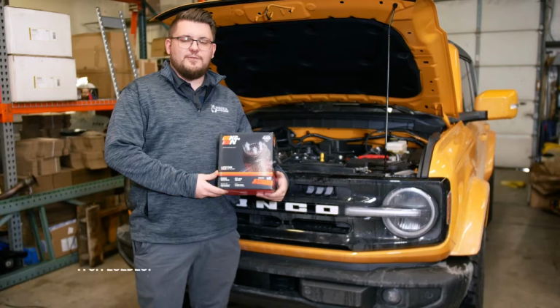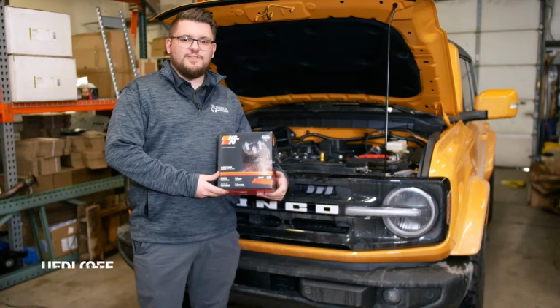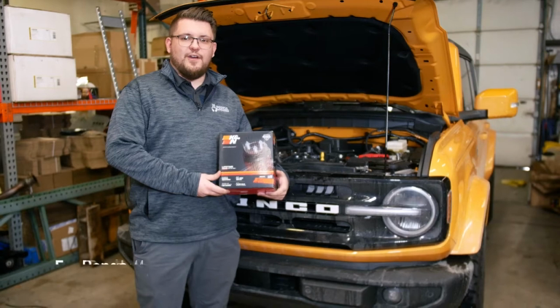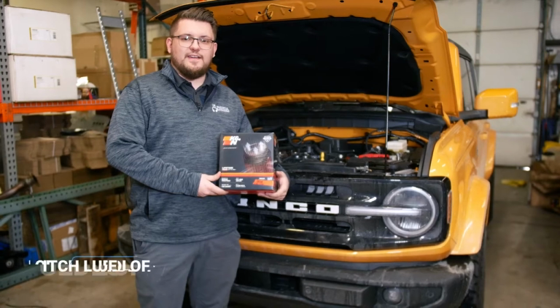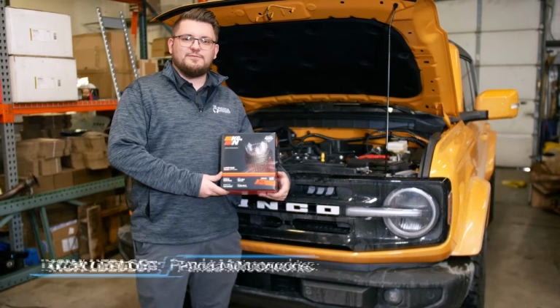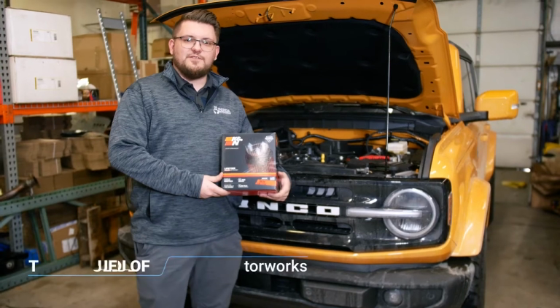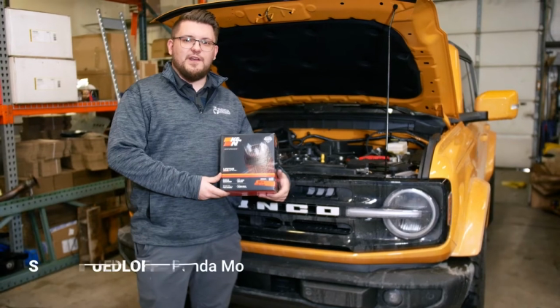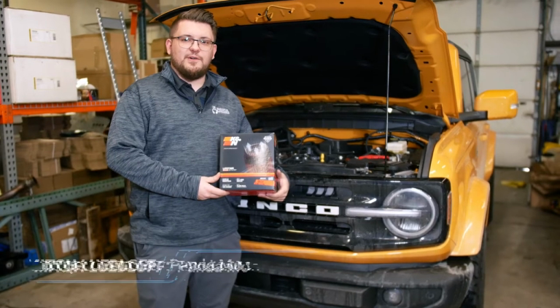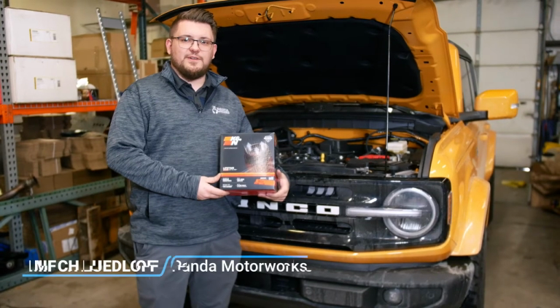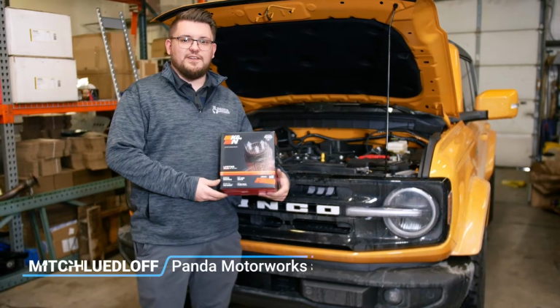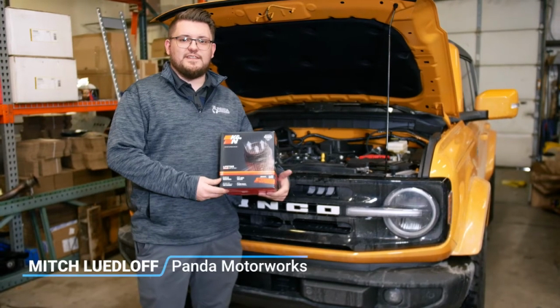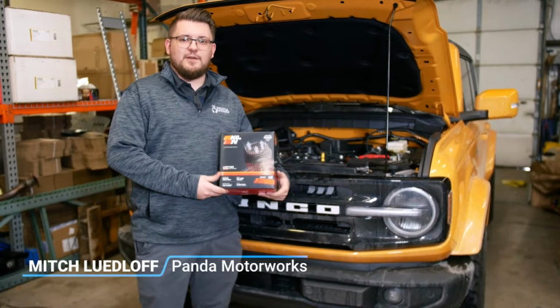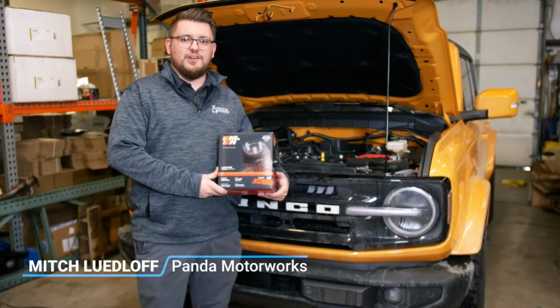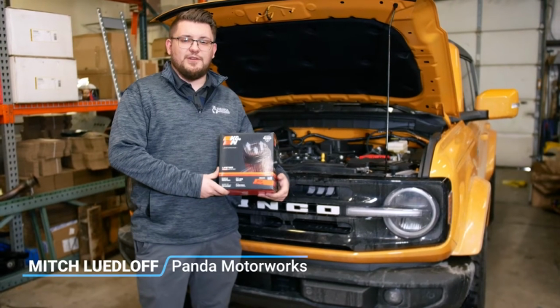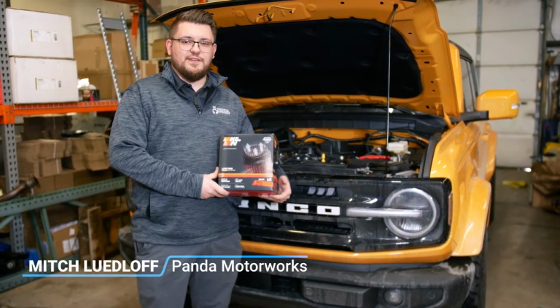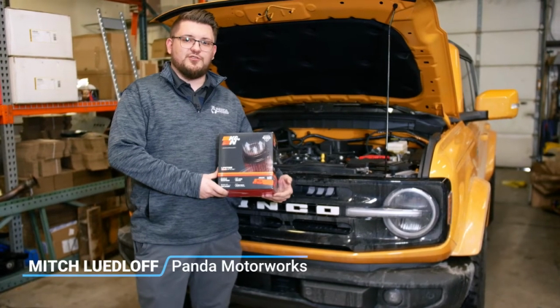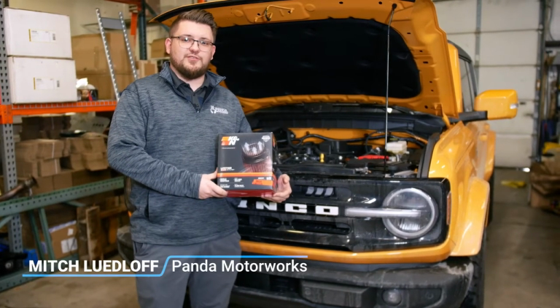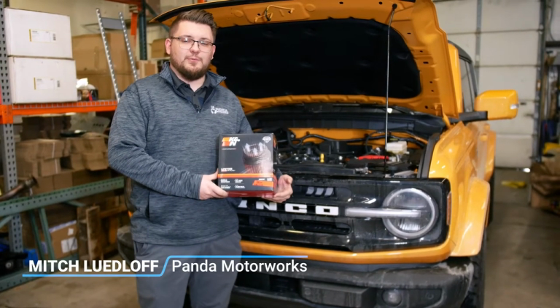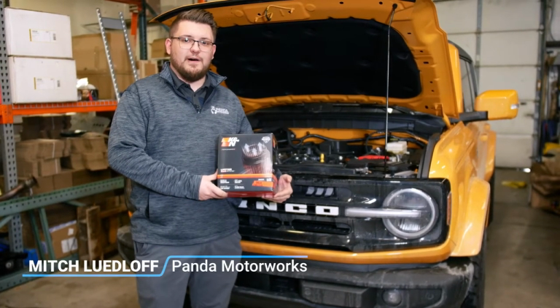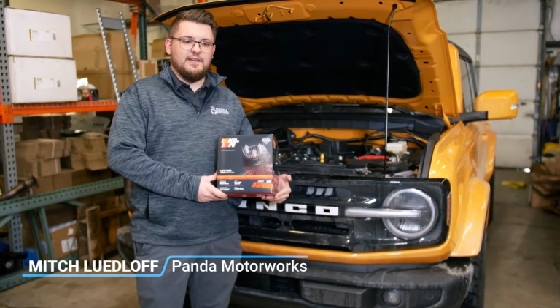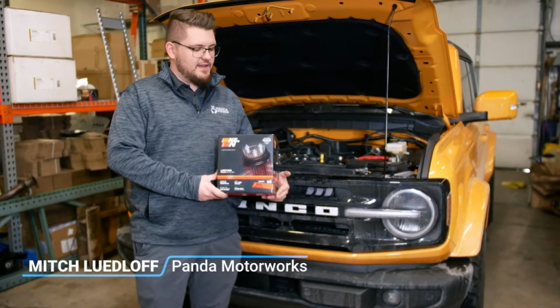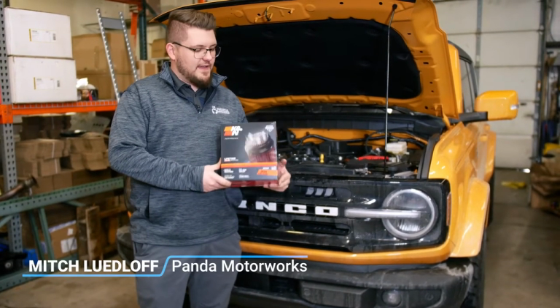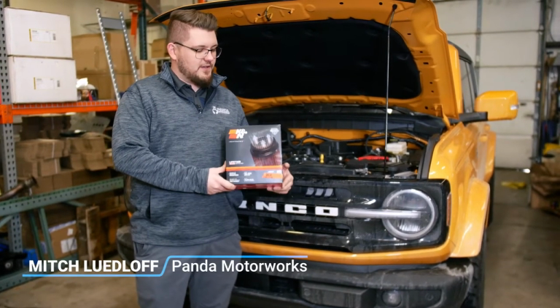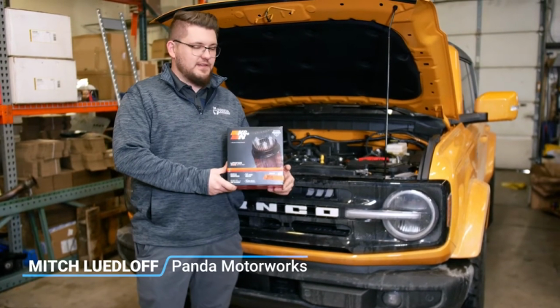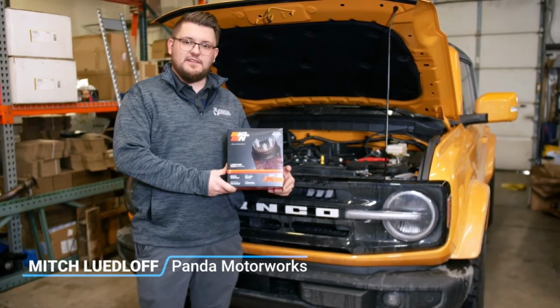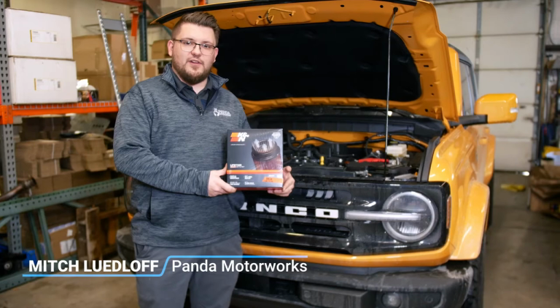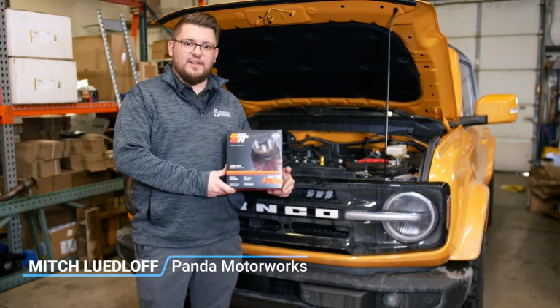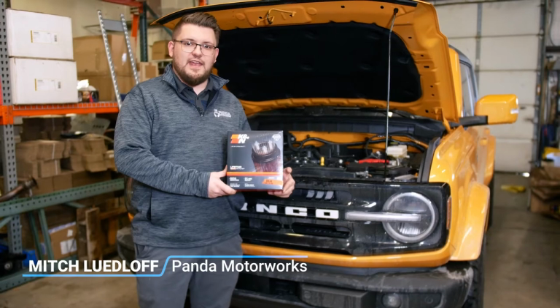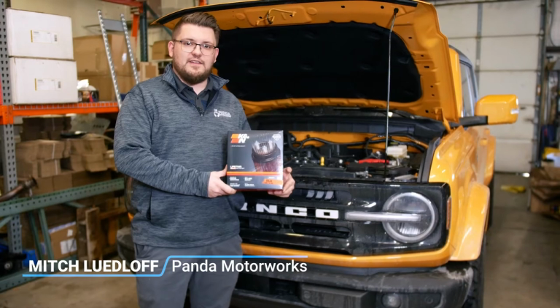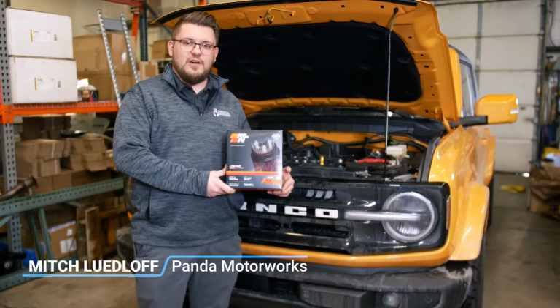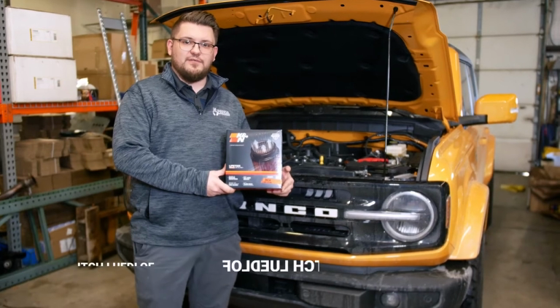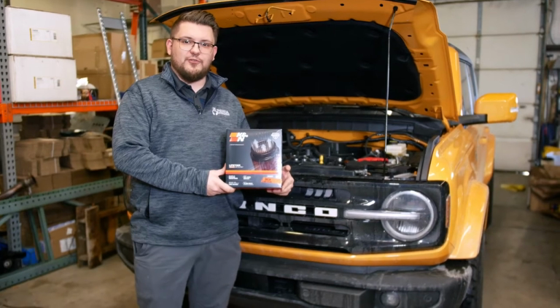What's going on guys, Mitch from Panda Motorworks here. Today we're going to be doing a super simple mod and that's going to be installing the K&N drop-in filter.